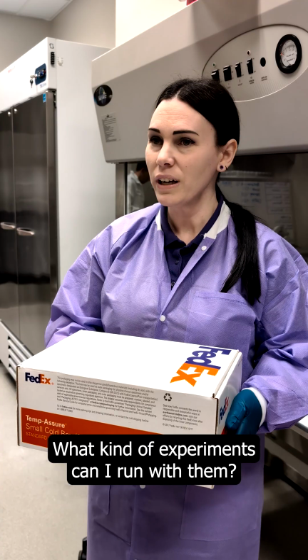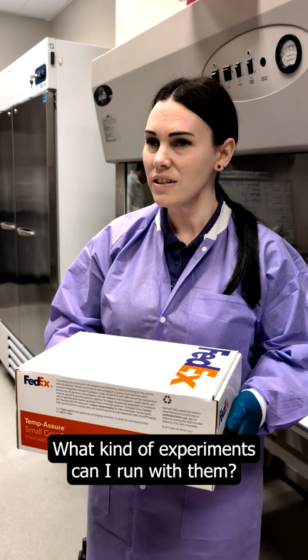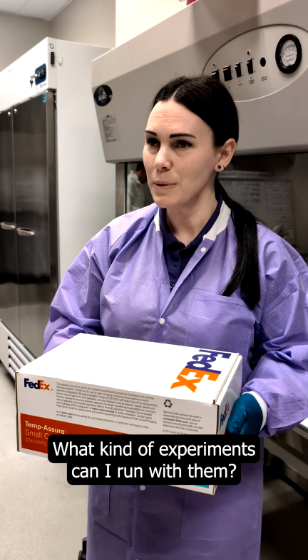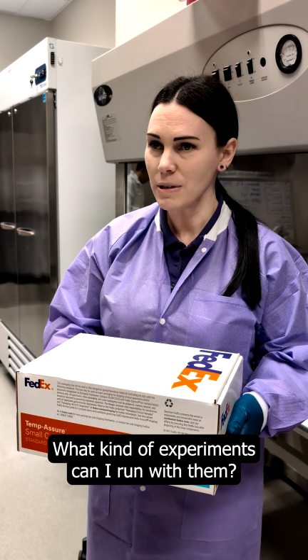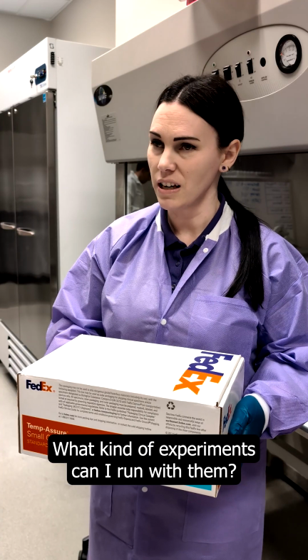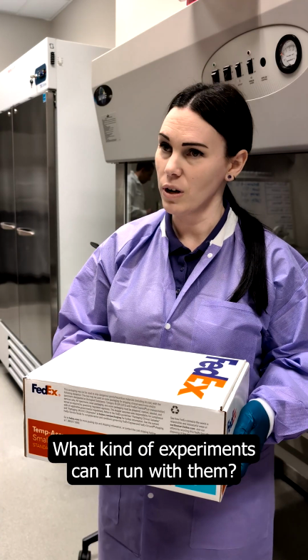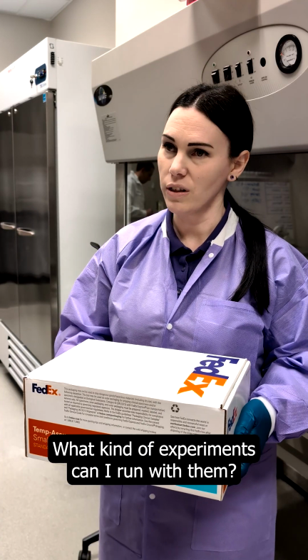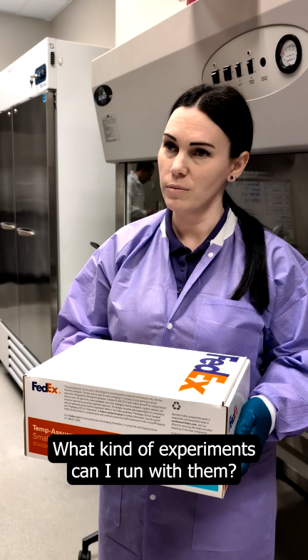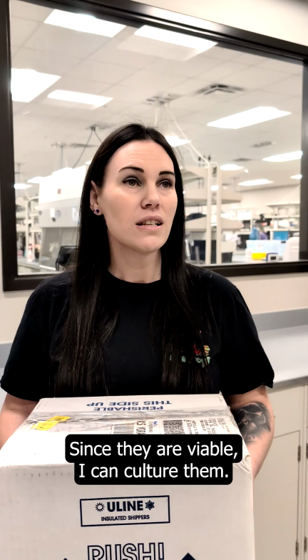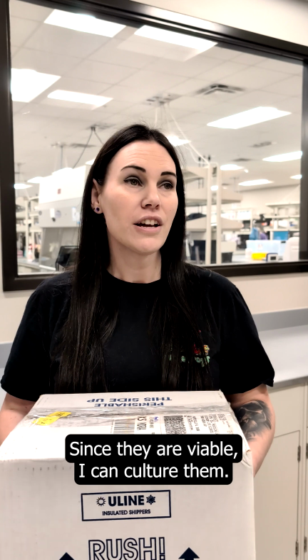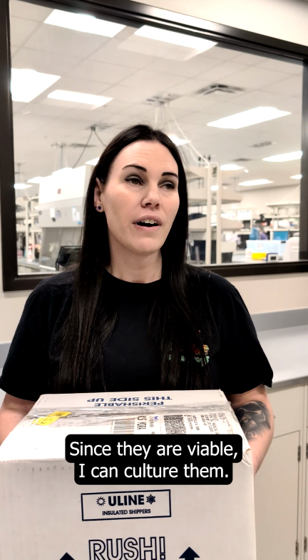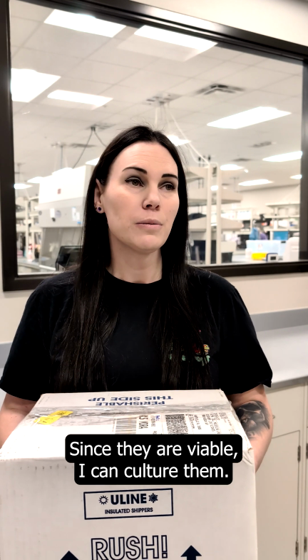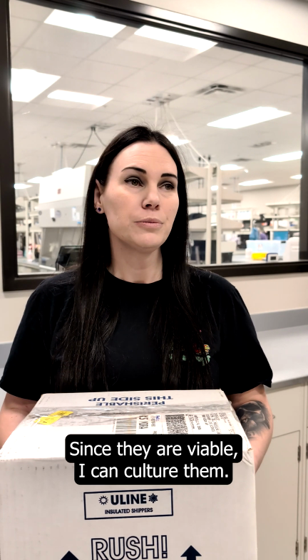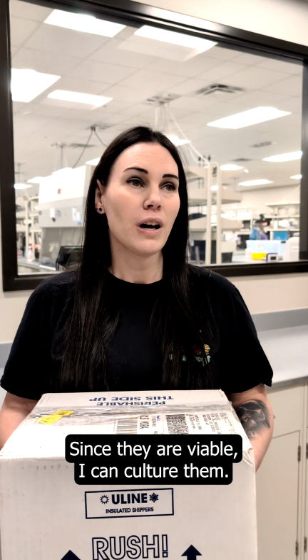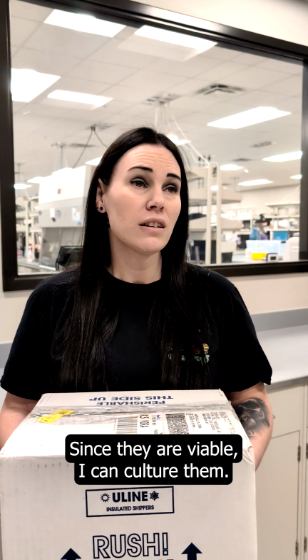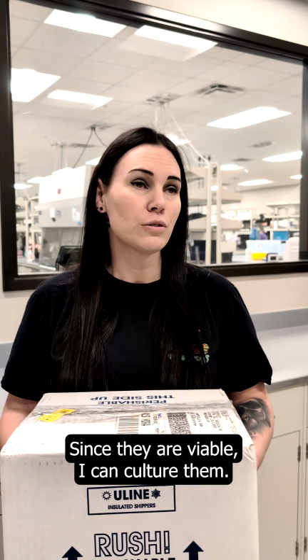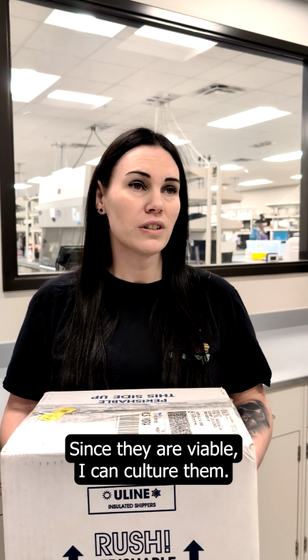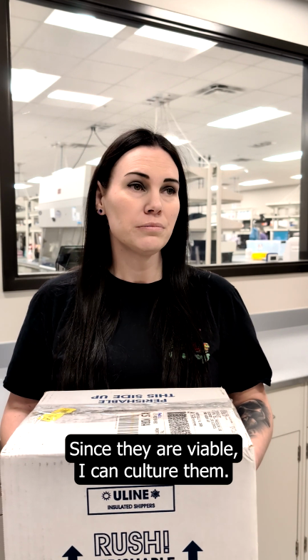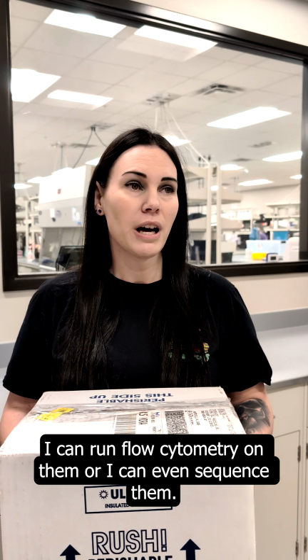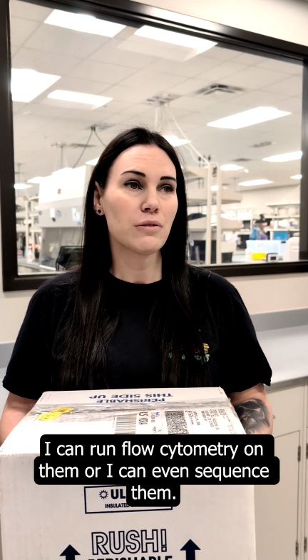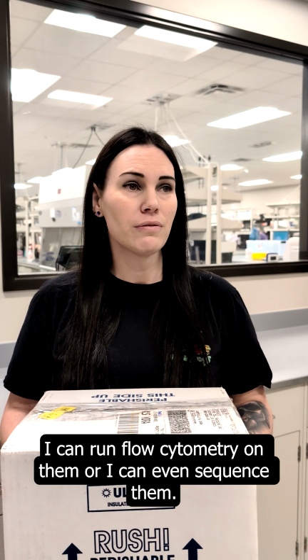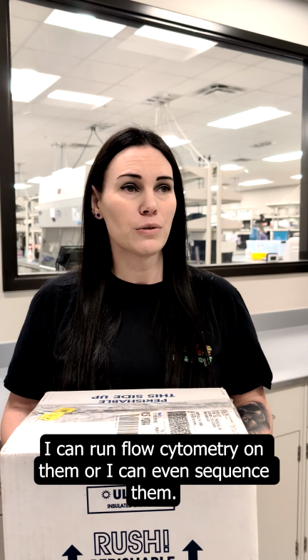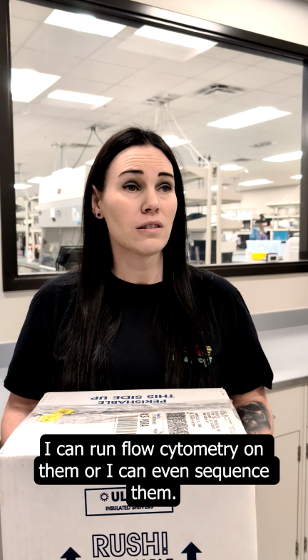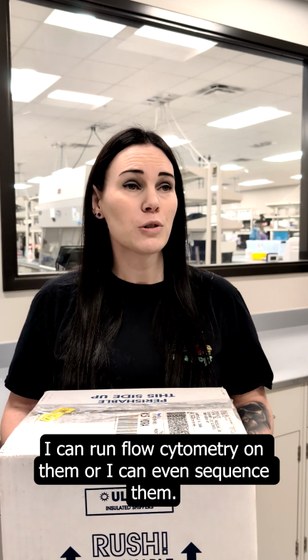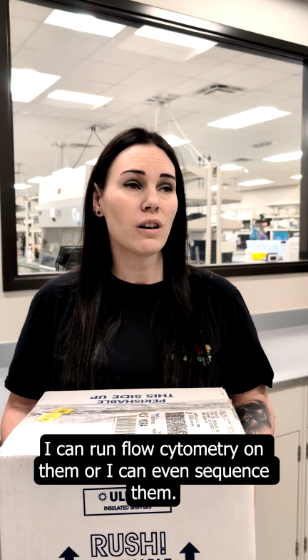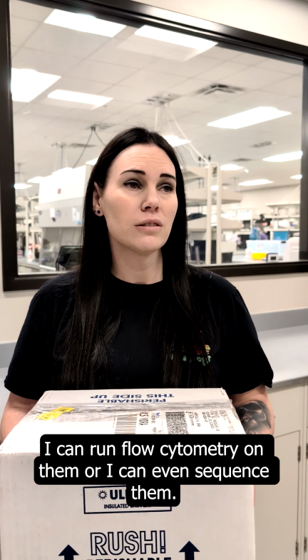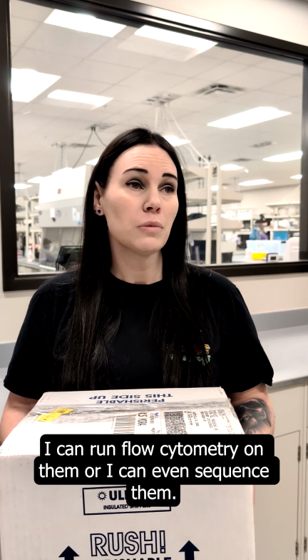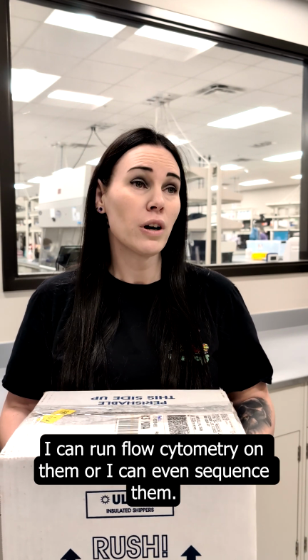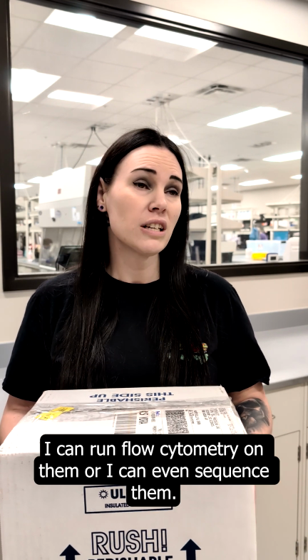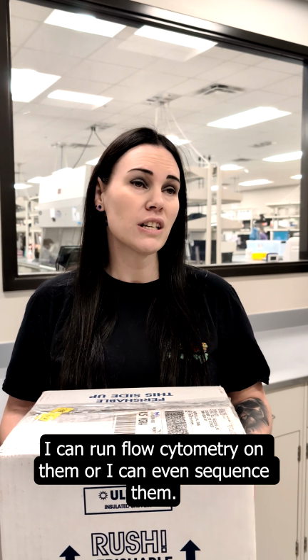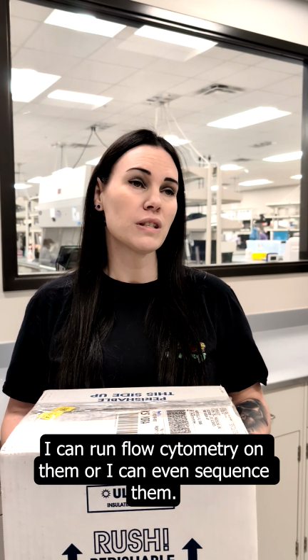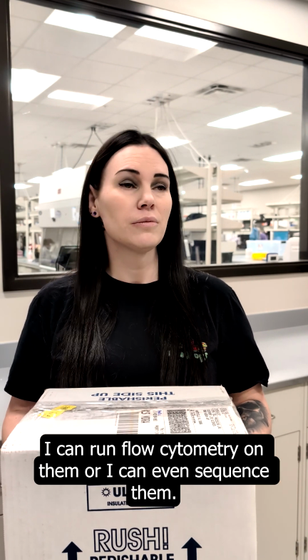What kind of experiments can I run with them? Since they are viable, I can culture them, I can run flow cytometry on them, or I can even sequence them.